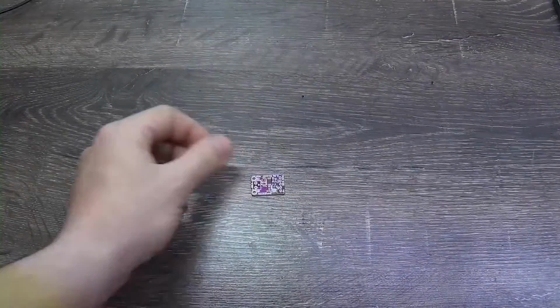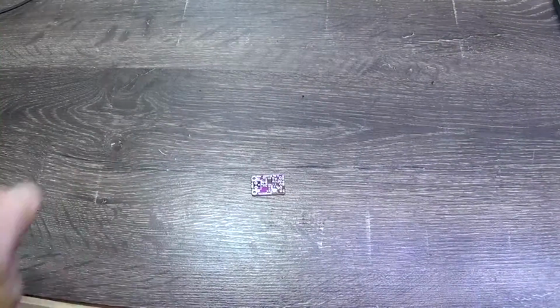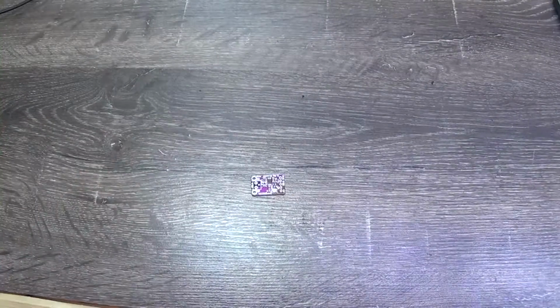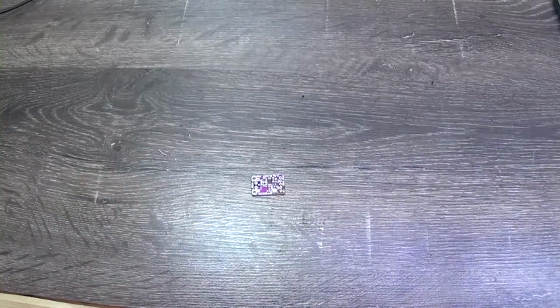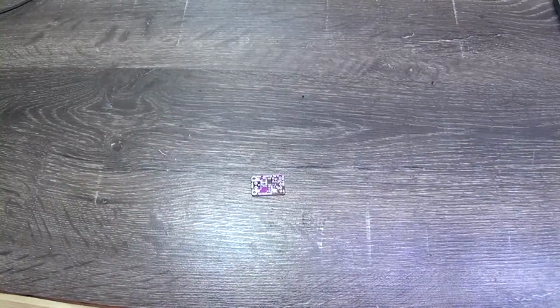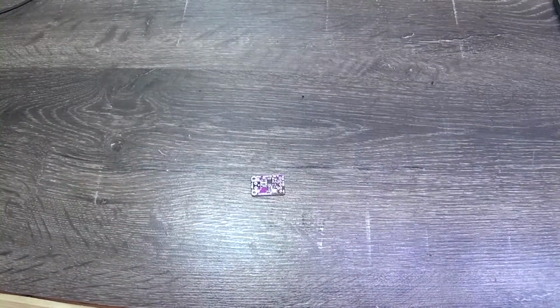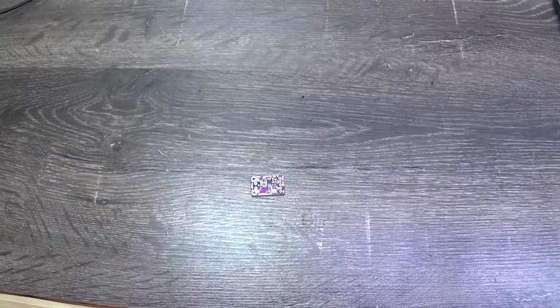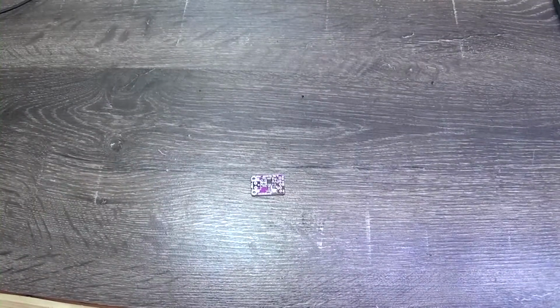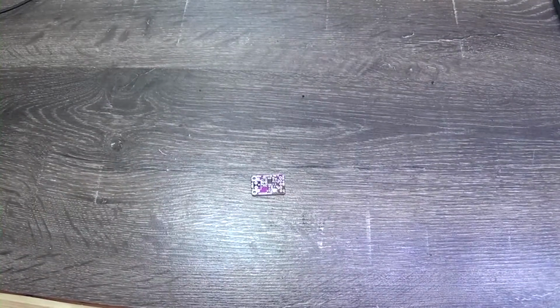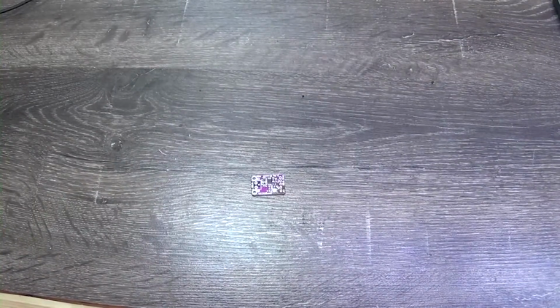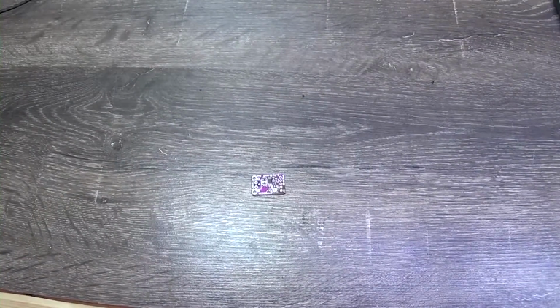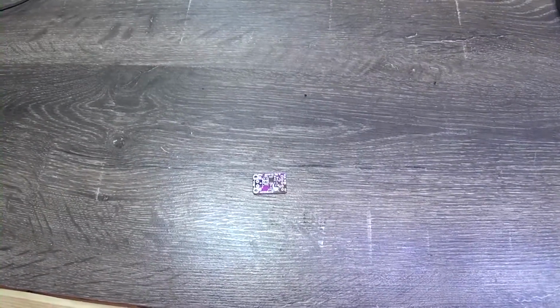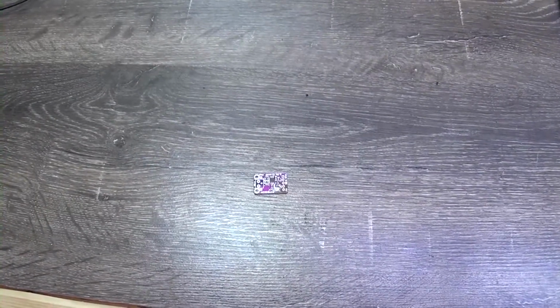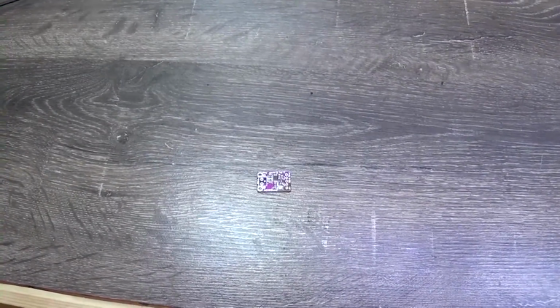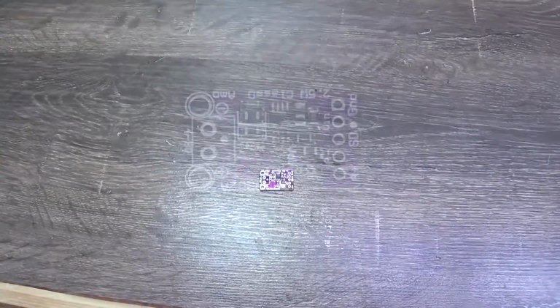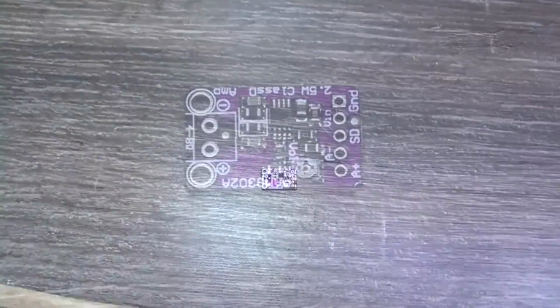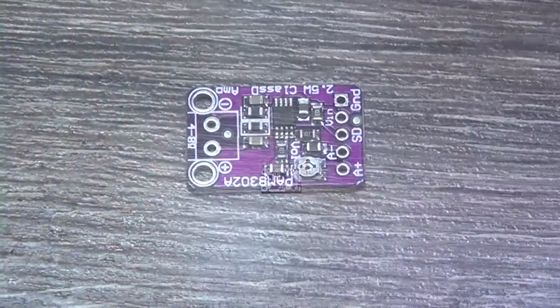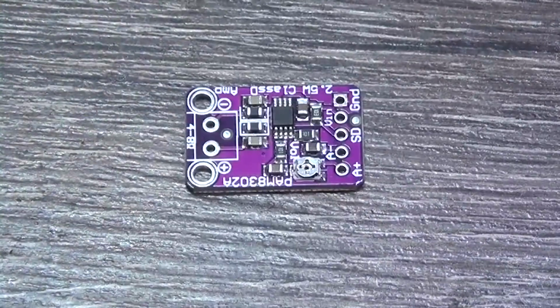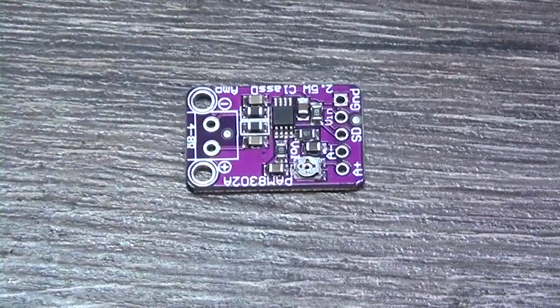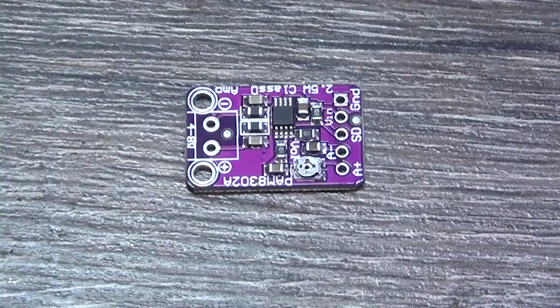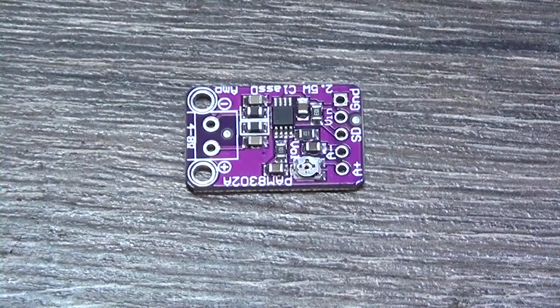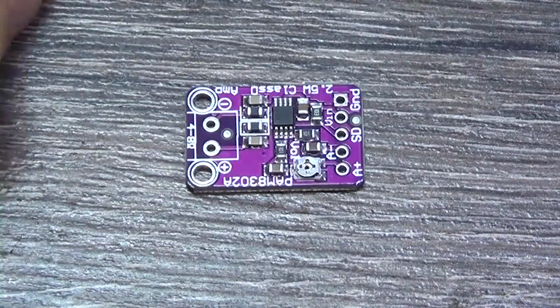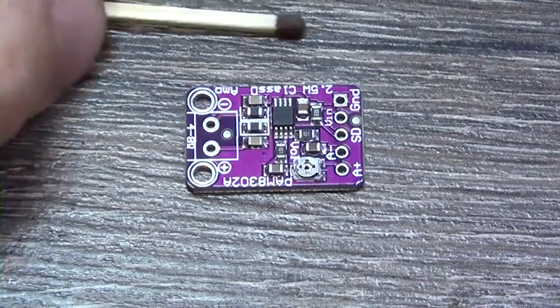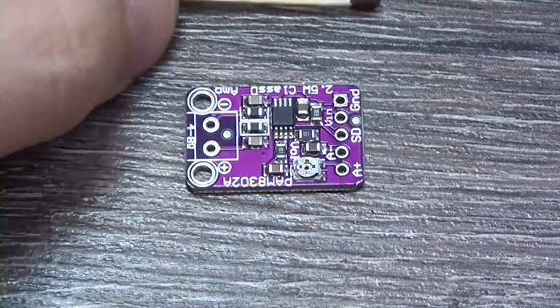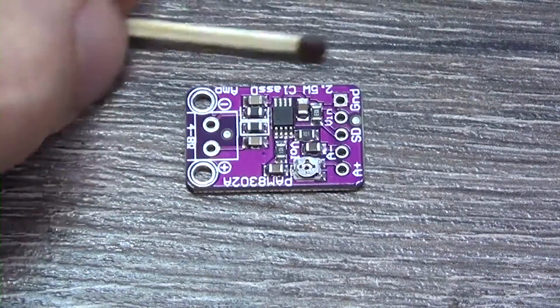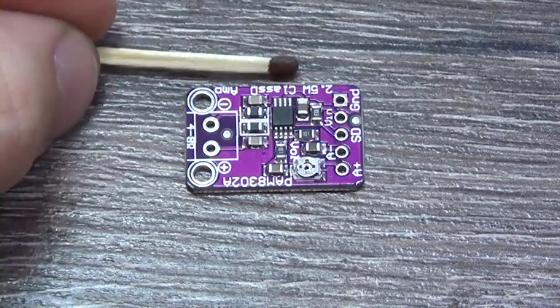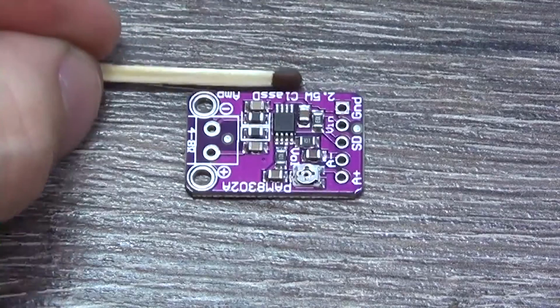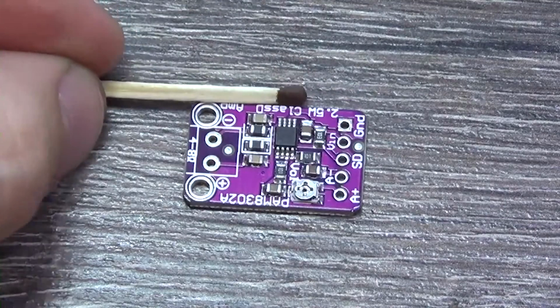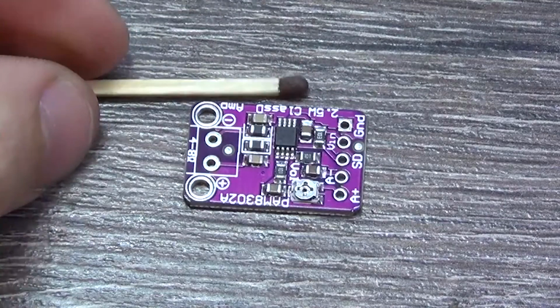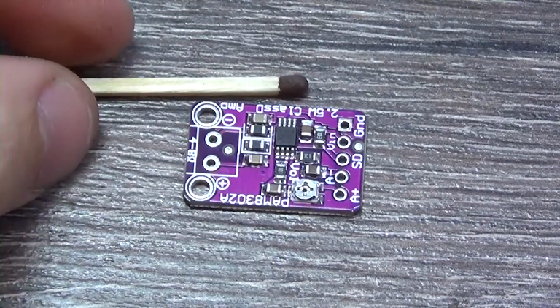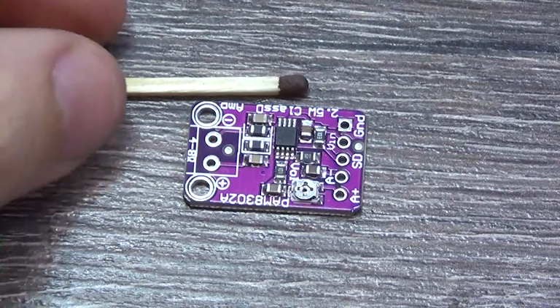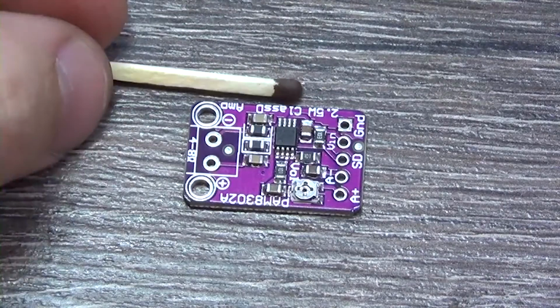Greetings everyone, from less to even less. At this rate, I'll soon be testing nano amplifiers.